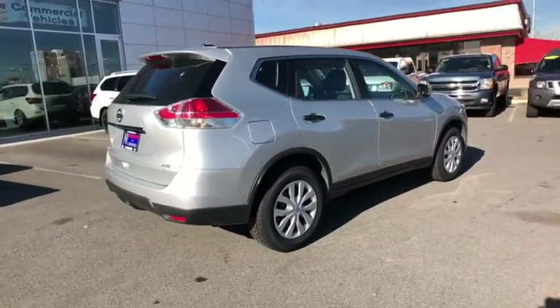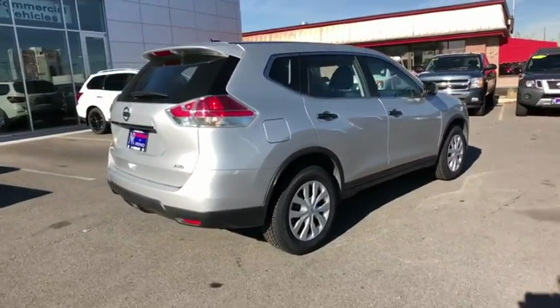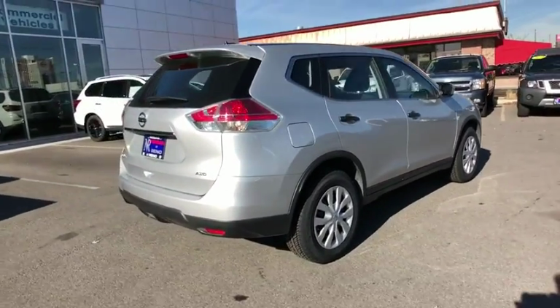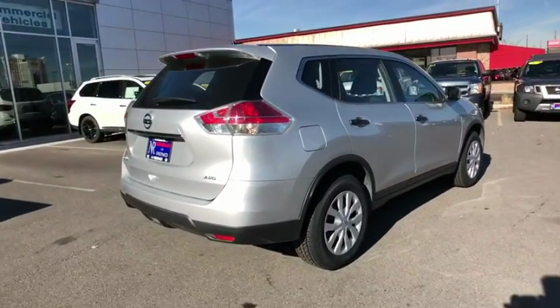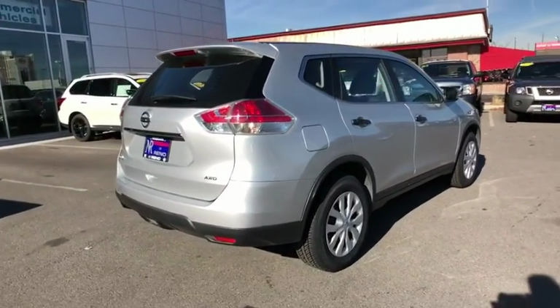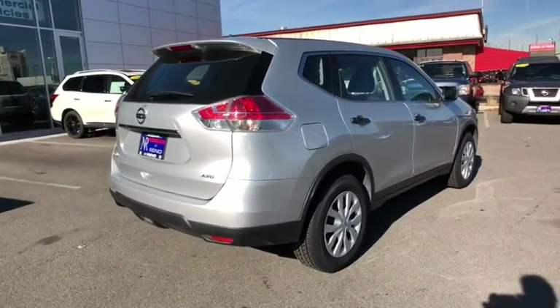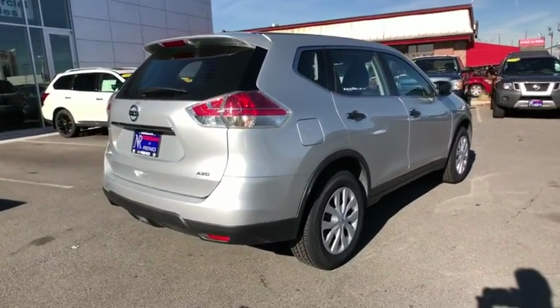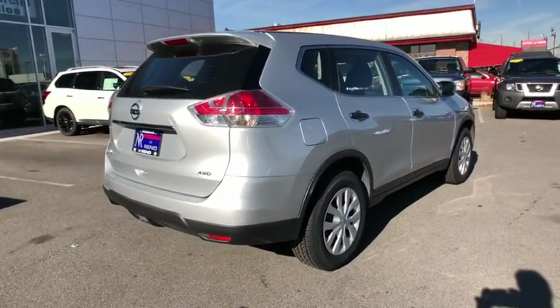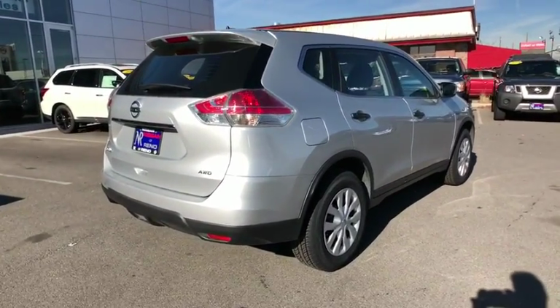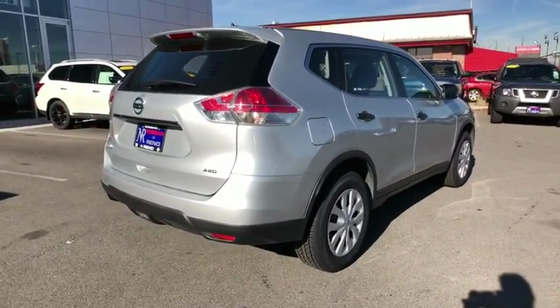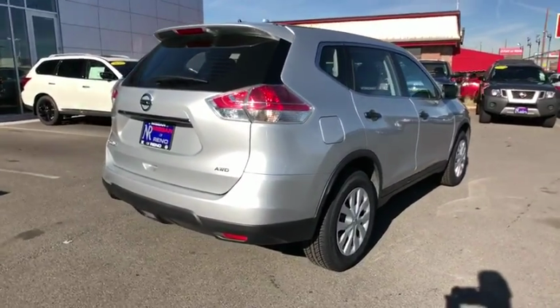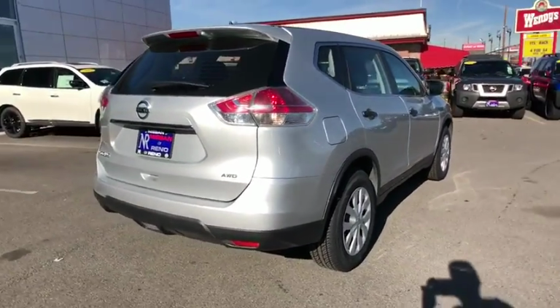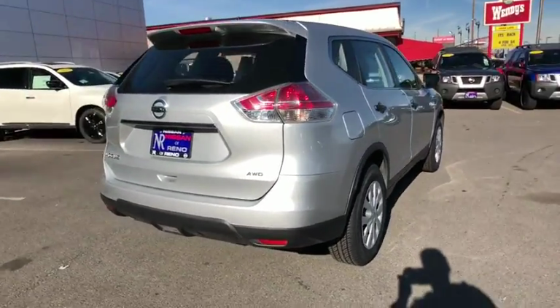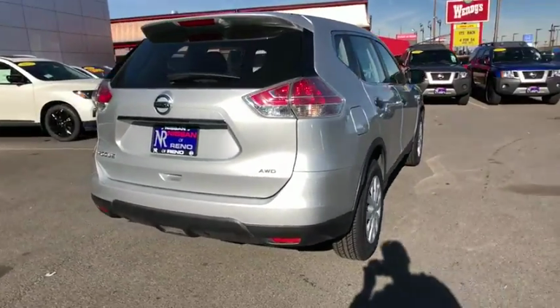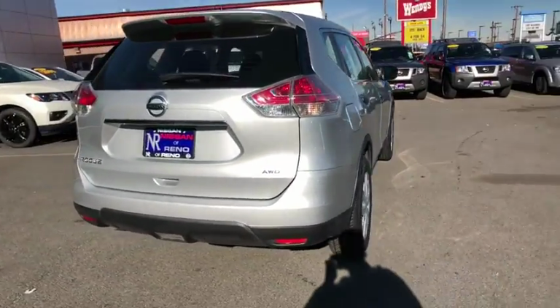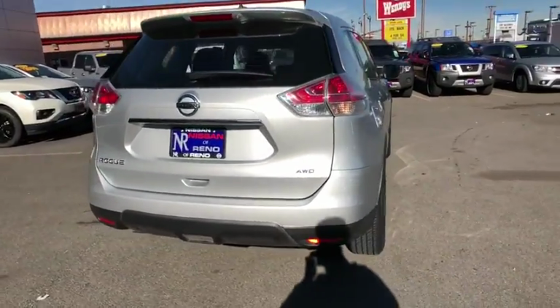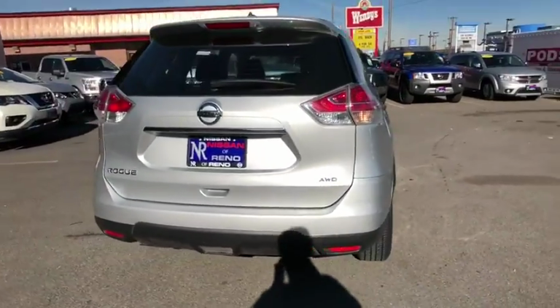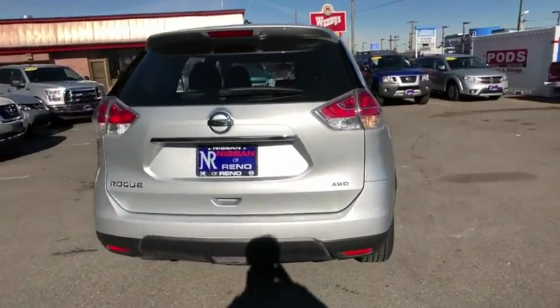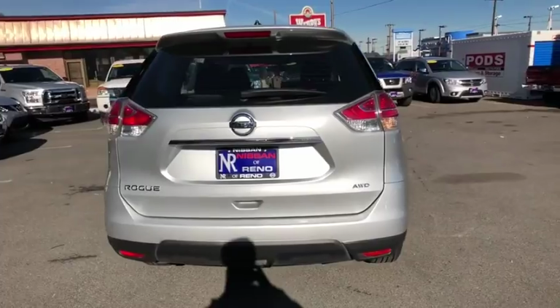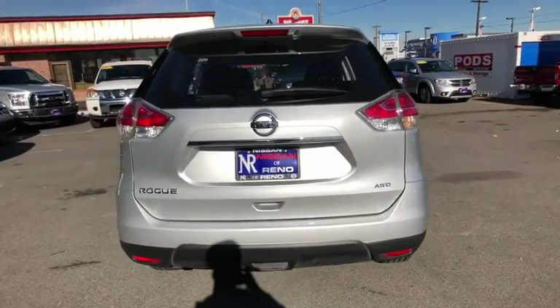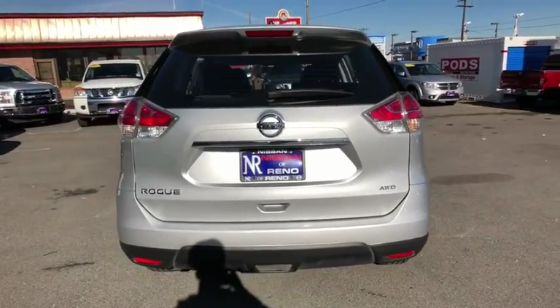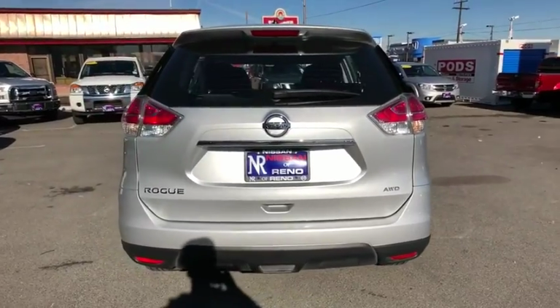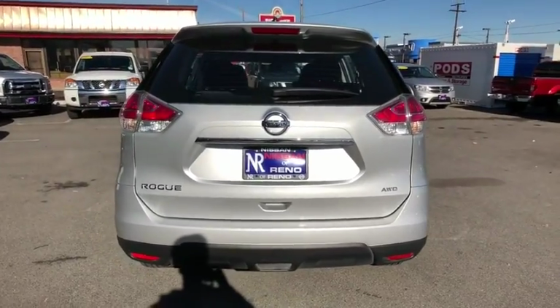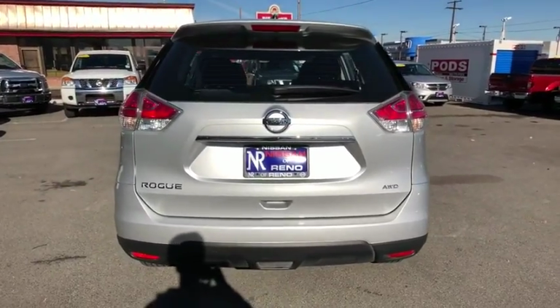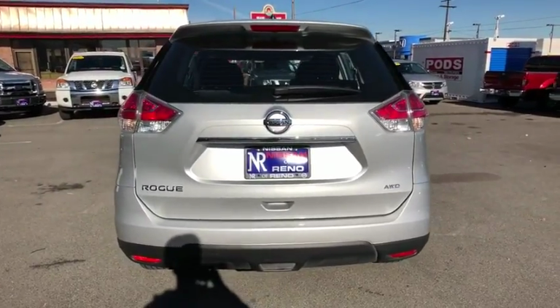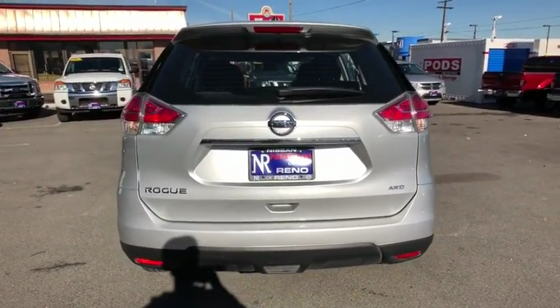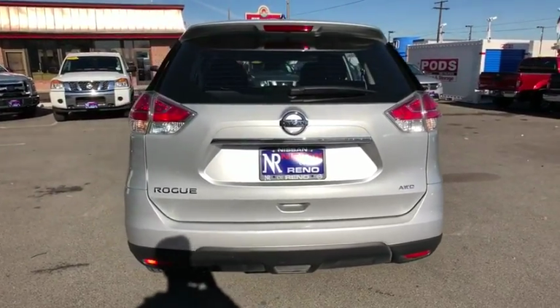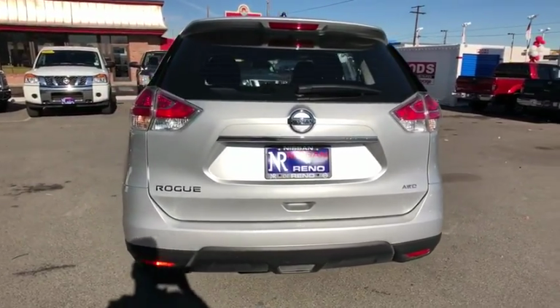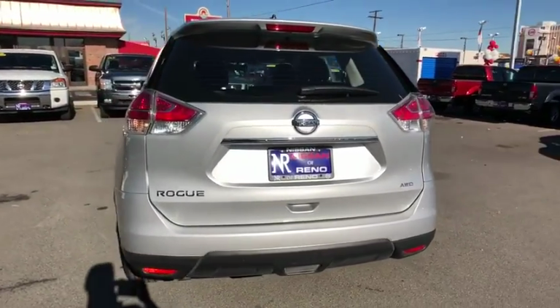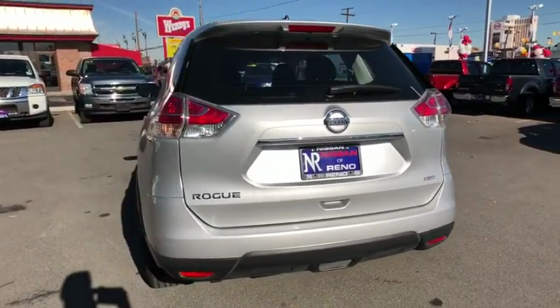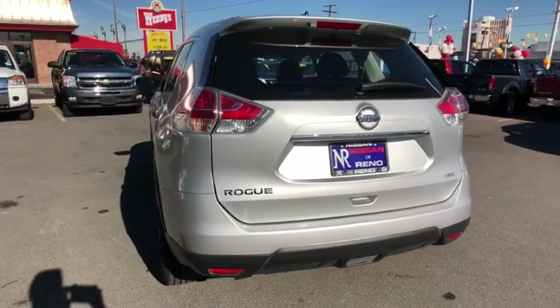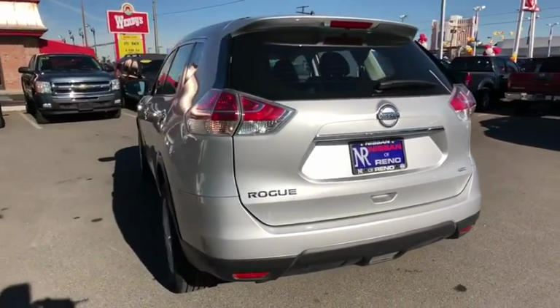This vehicle has less than 45,000 miles. Here are some of this vehicle's great options: all-wheel drive,